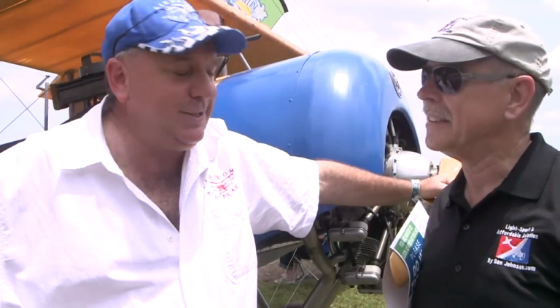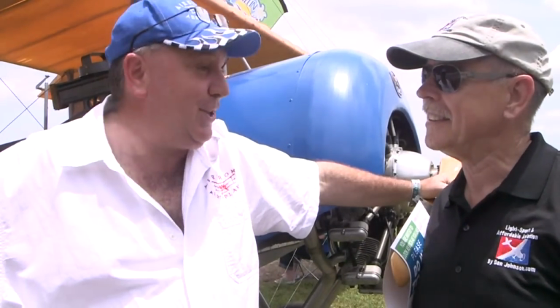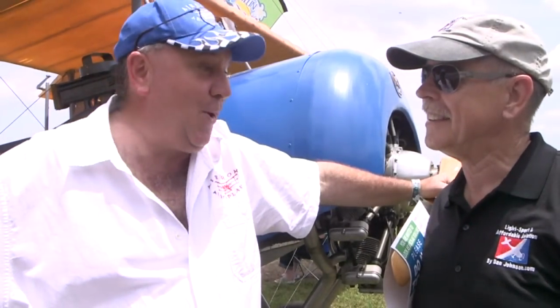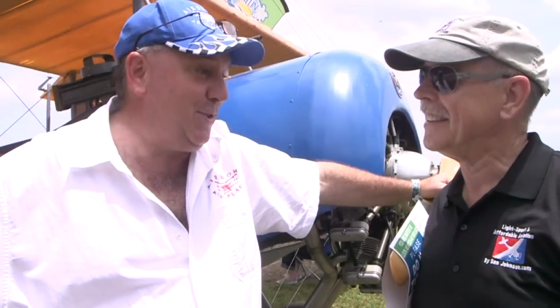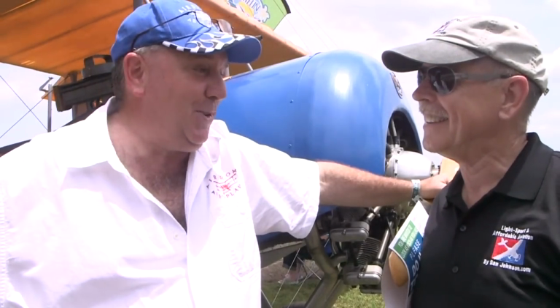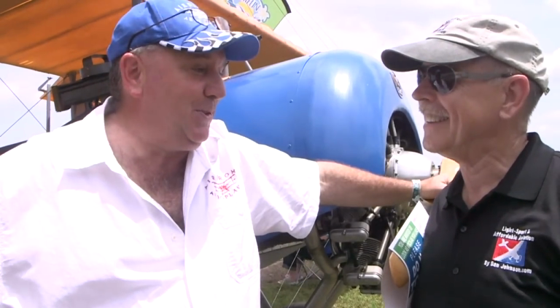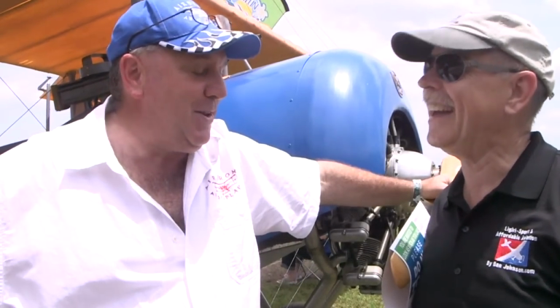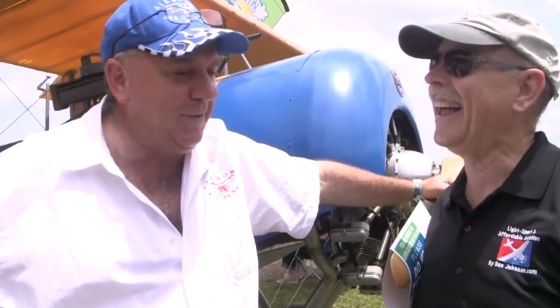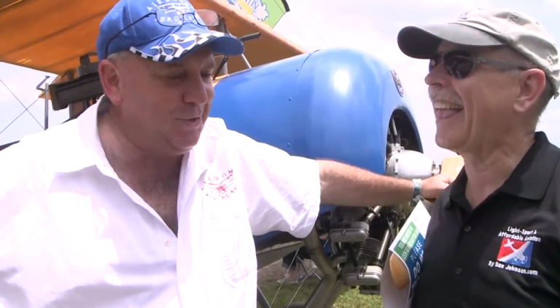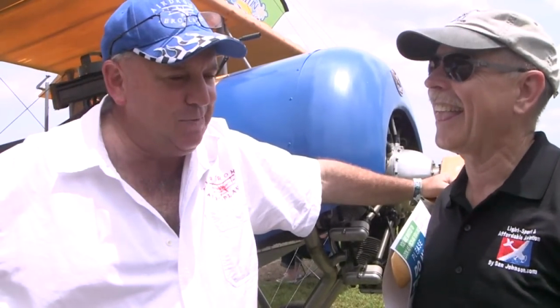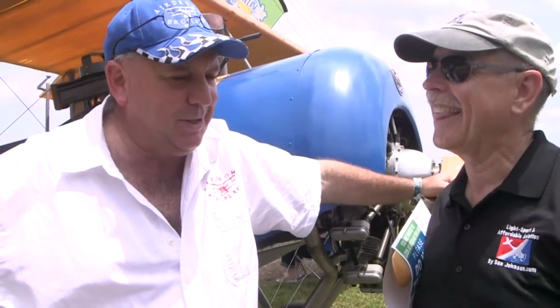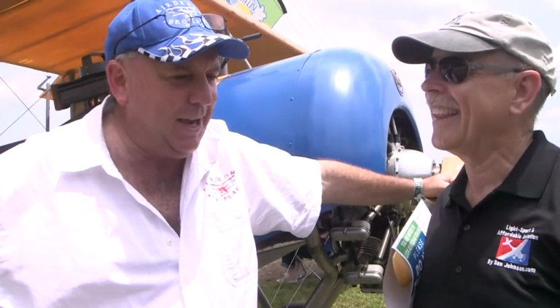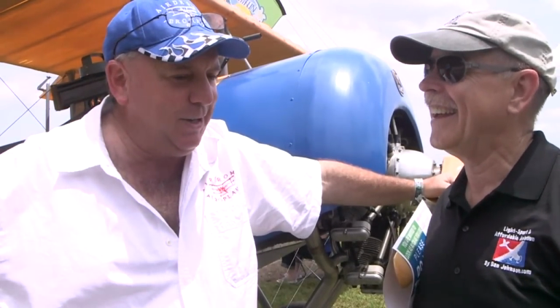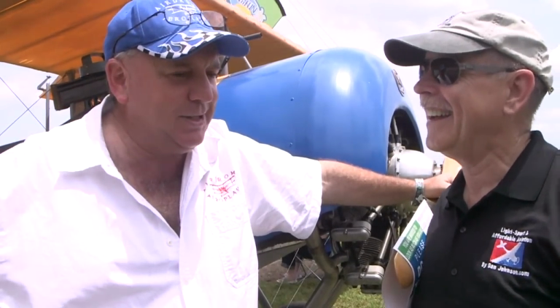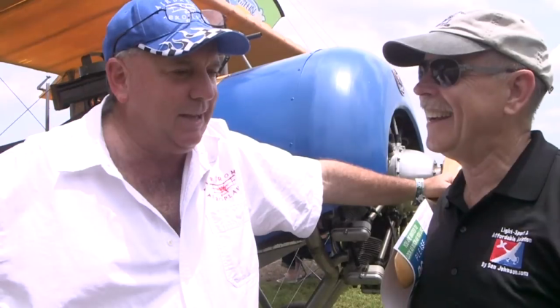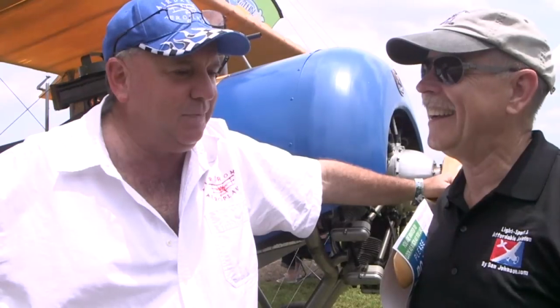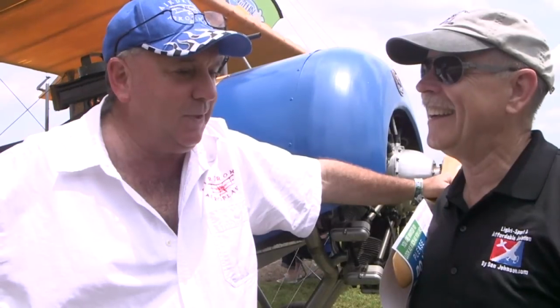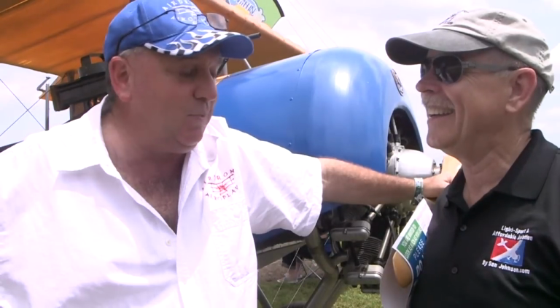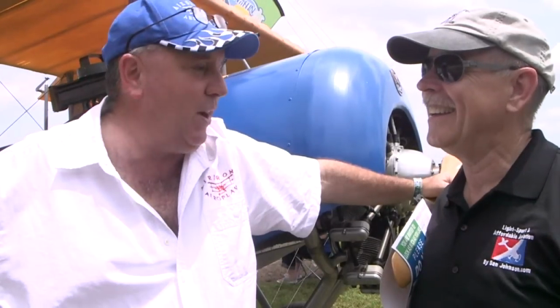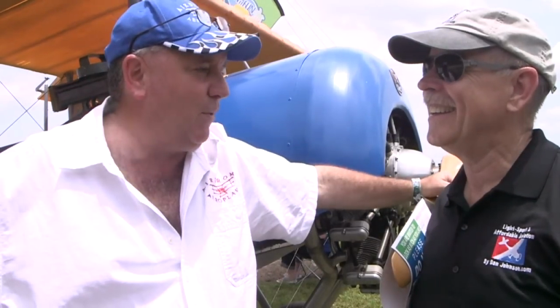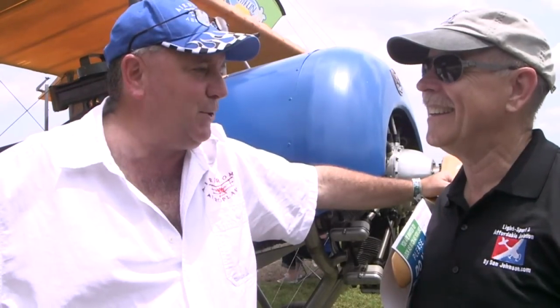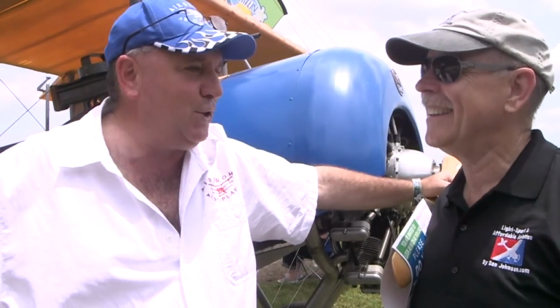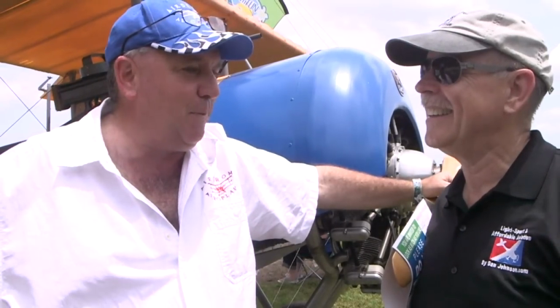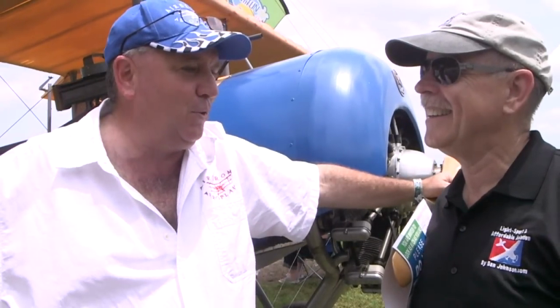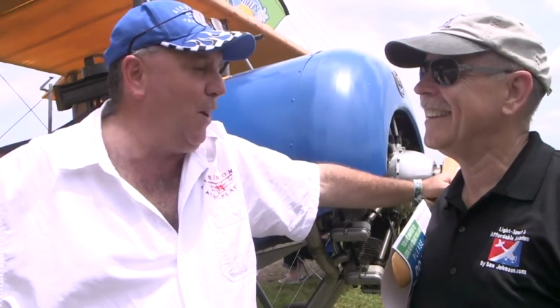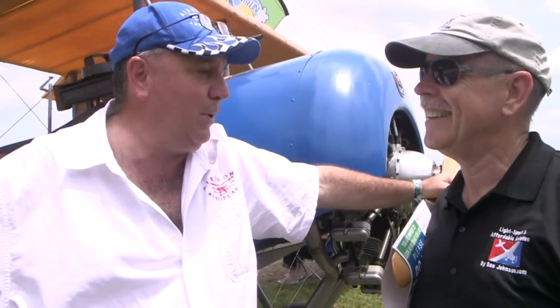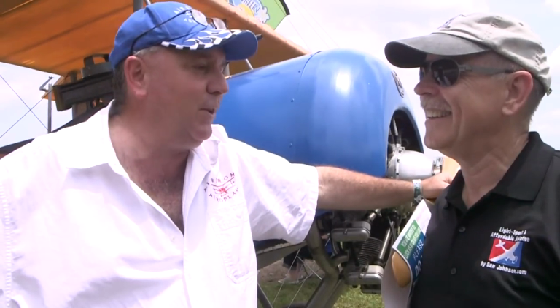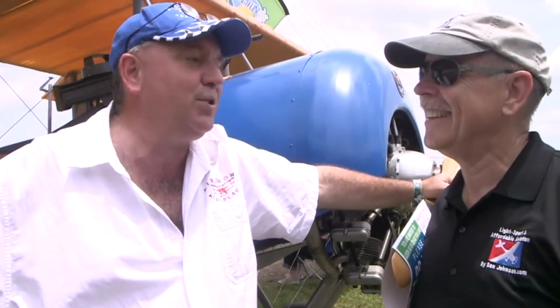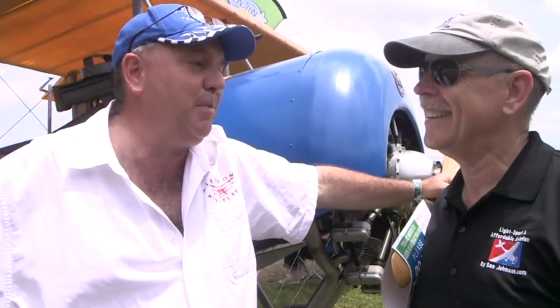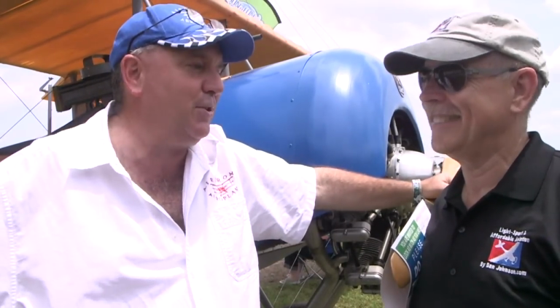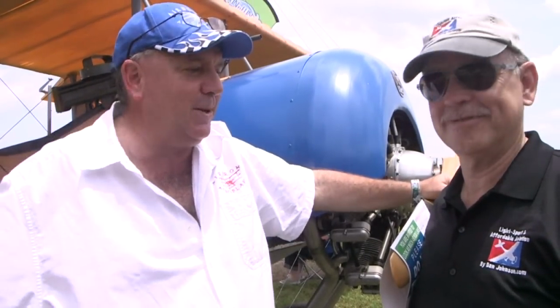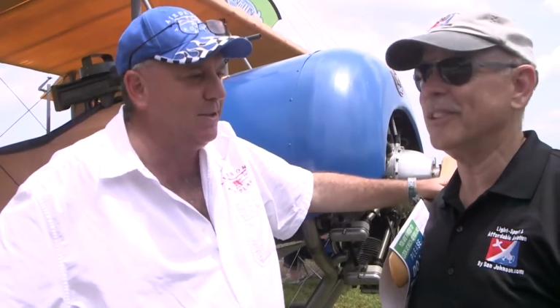It's getting harder as I get older, but we've got a reputation to uphold — a new airplane every year — so we make sure we get it done.